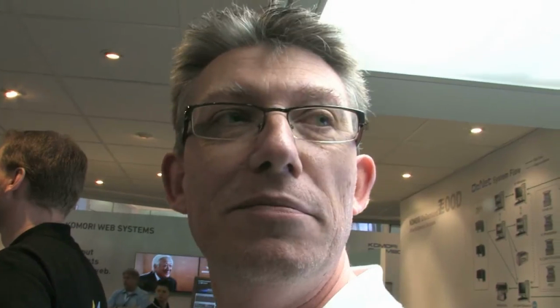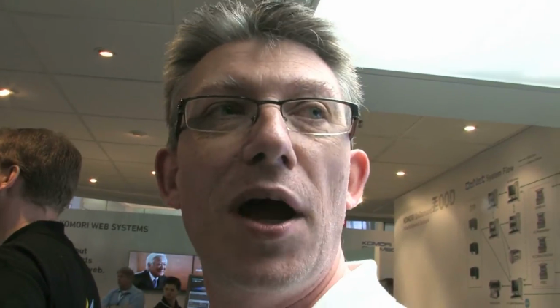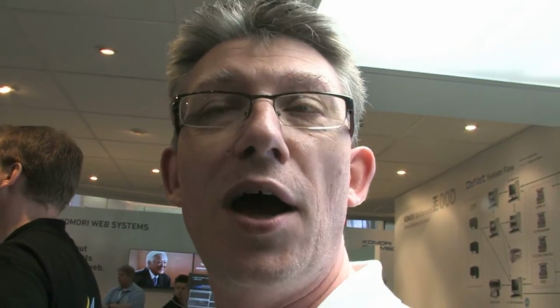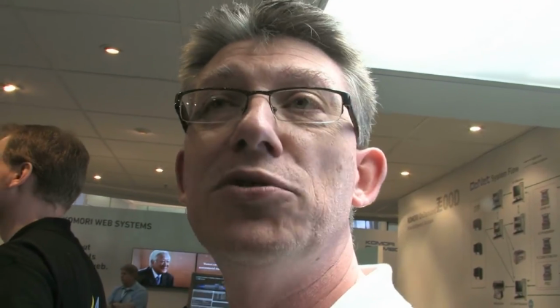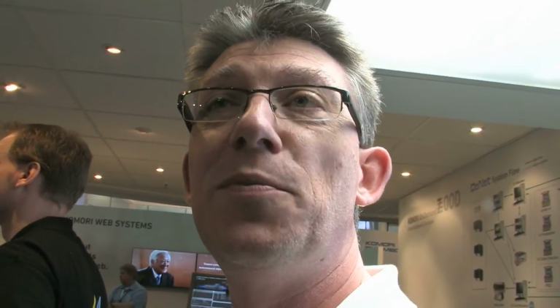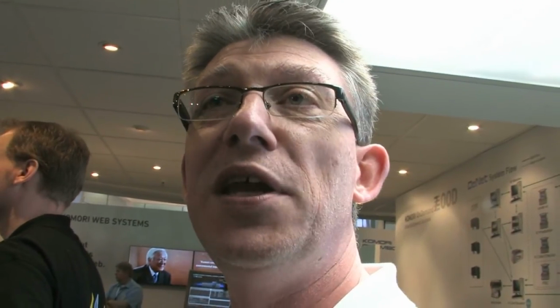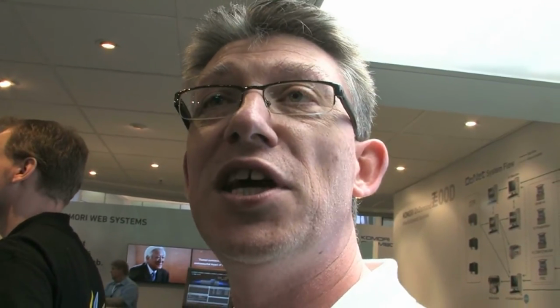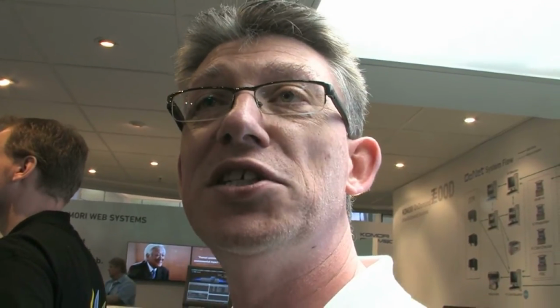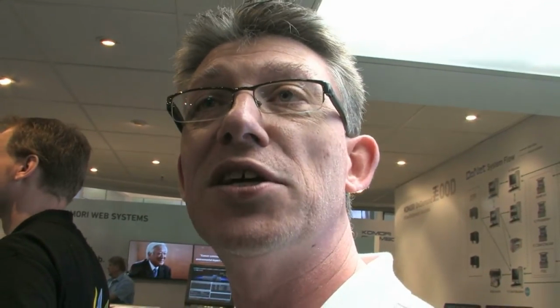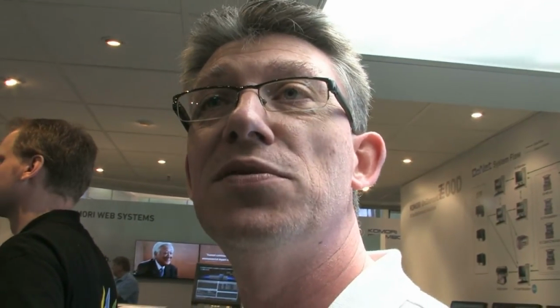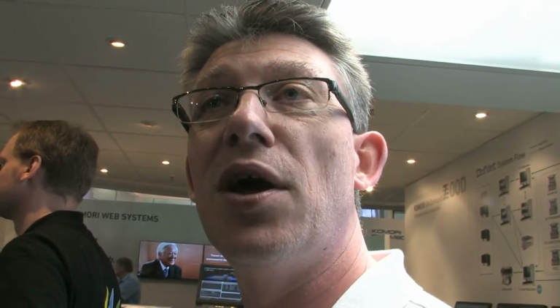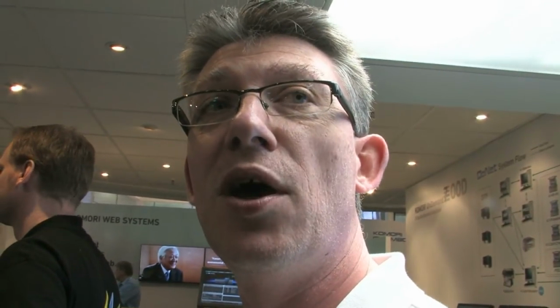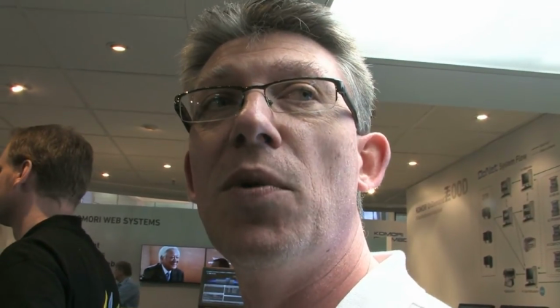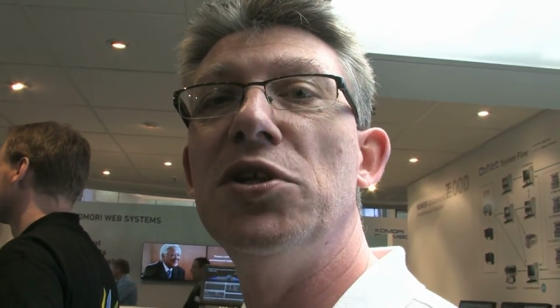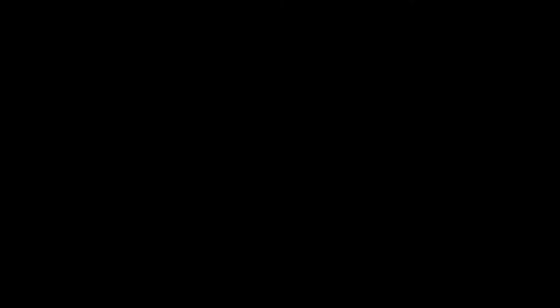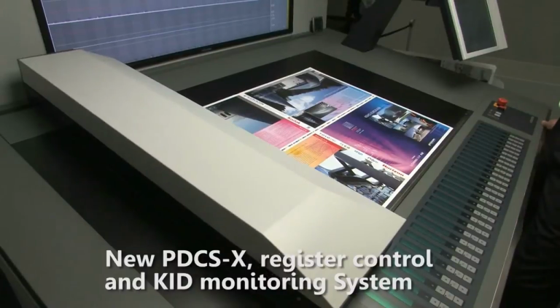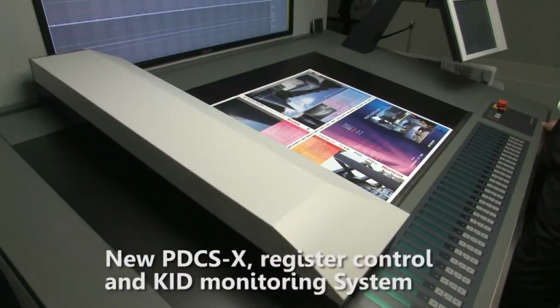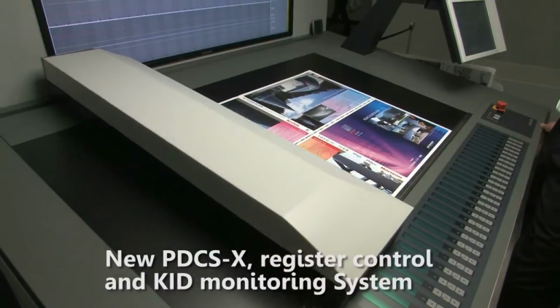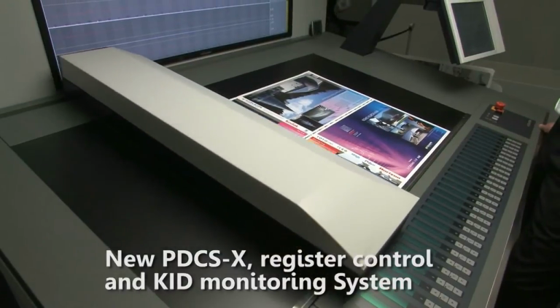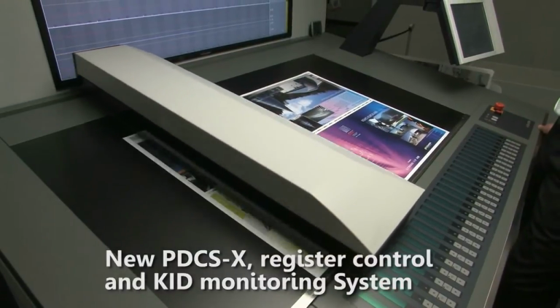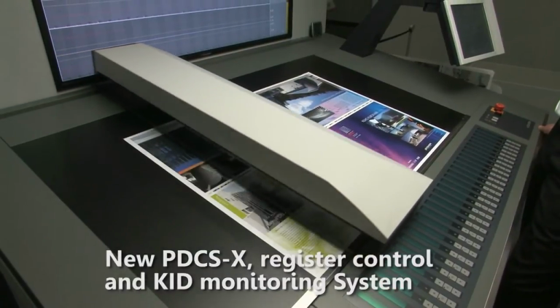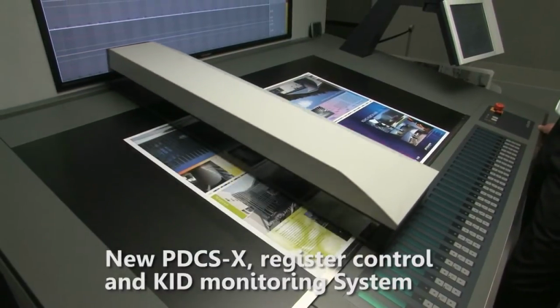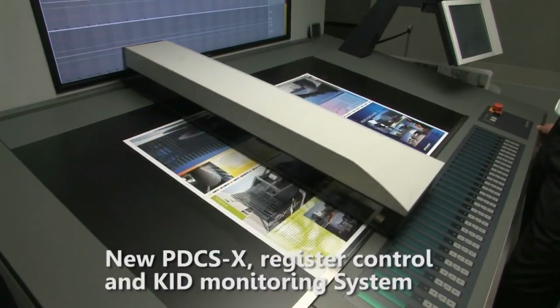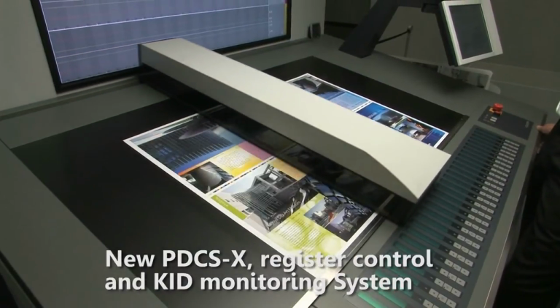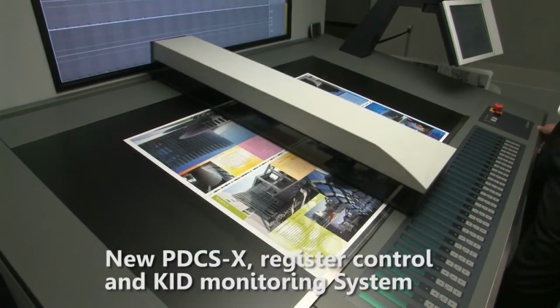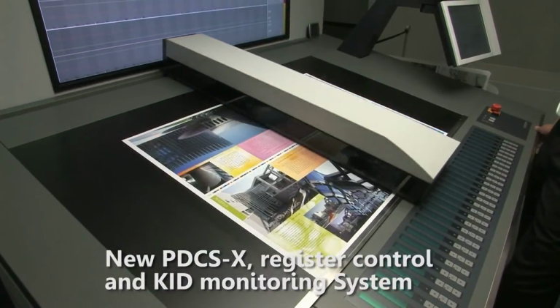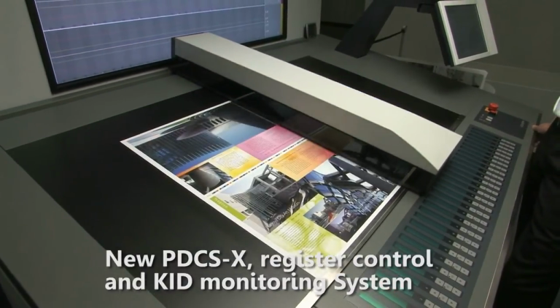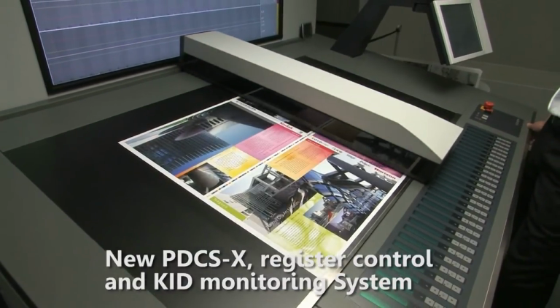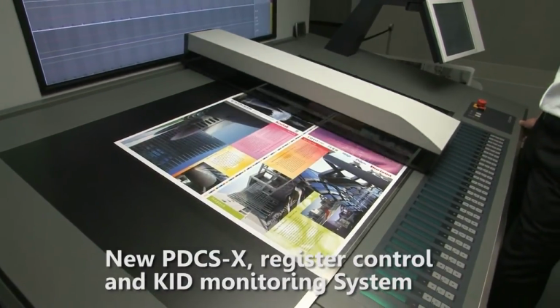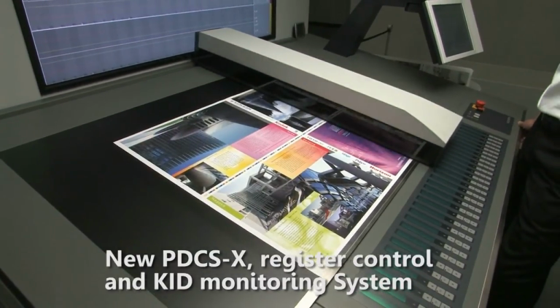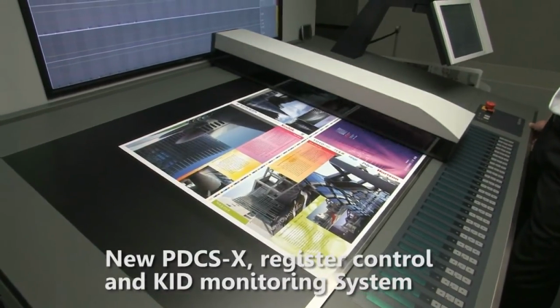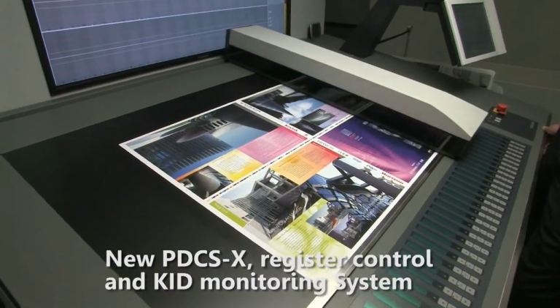I would say the PDC-SX, which is now XY scanning, also does register control.